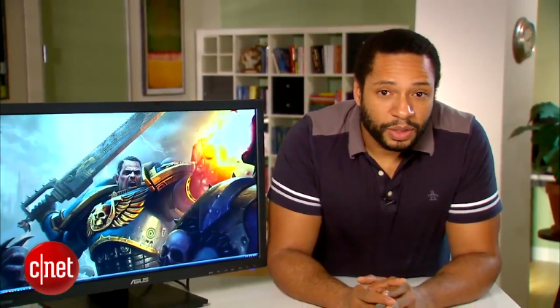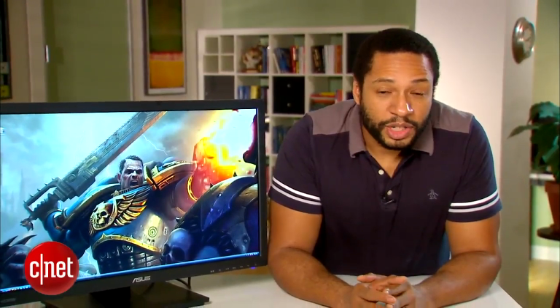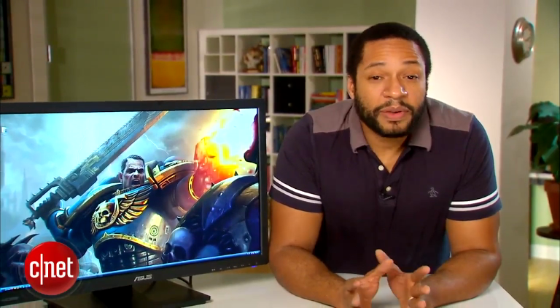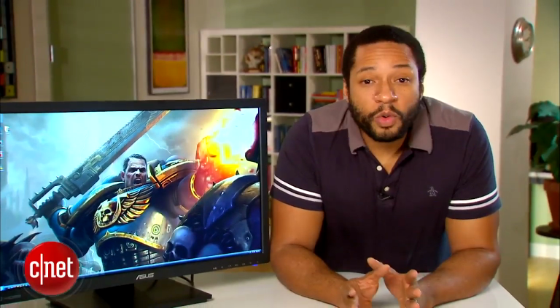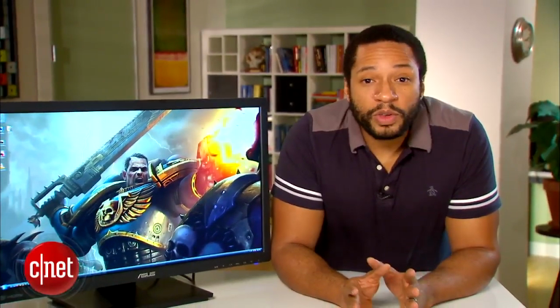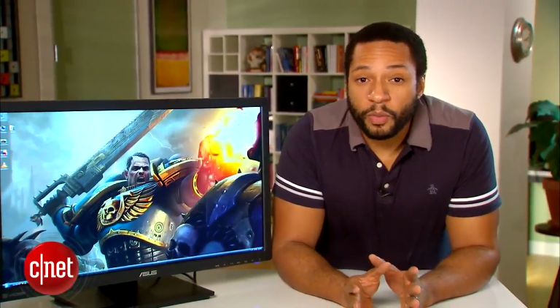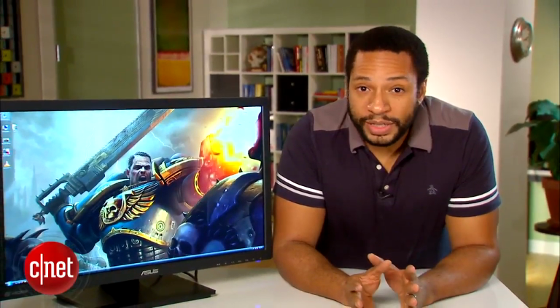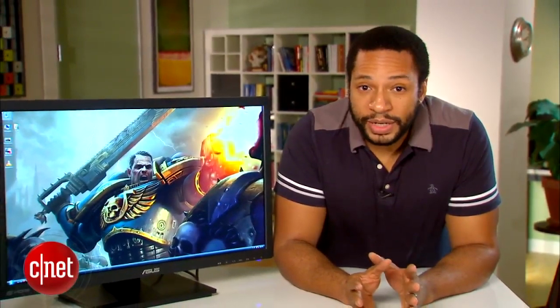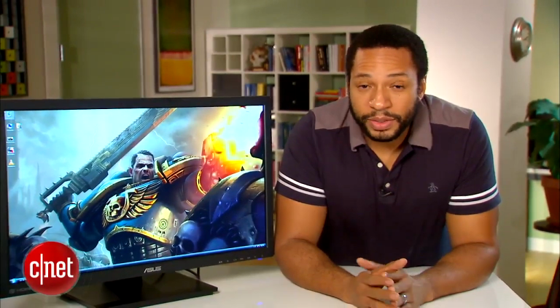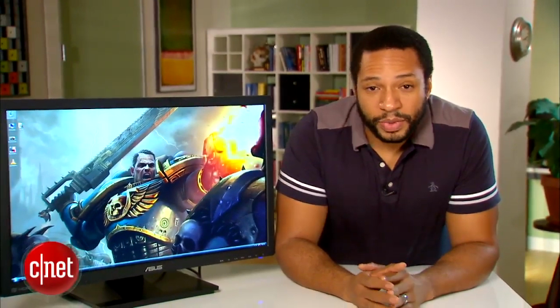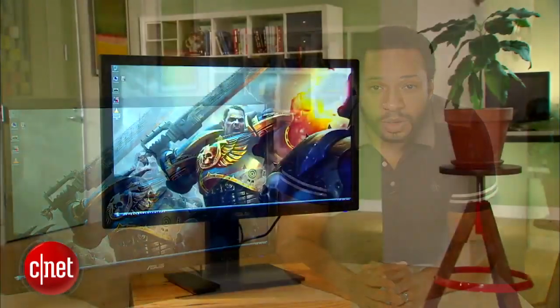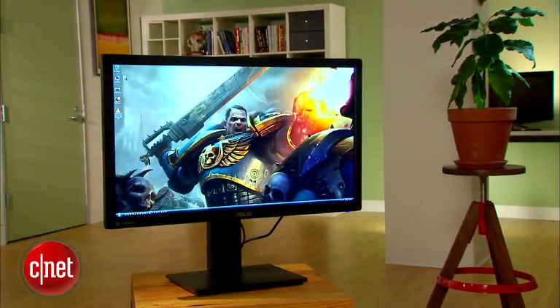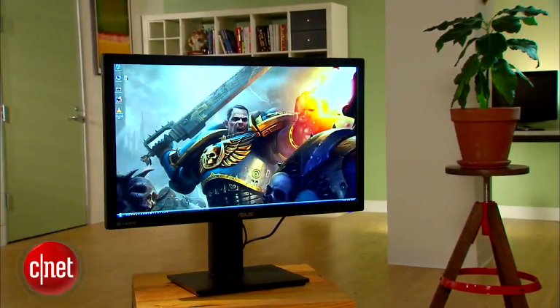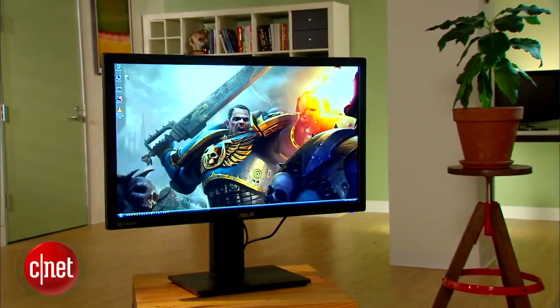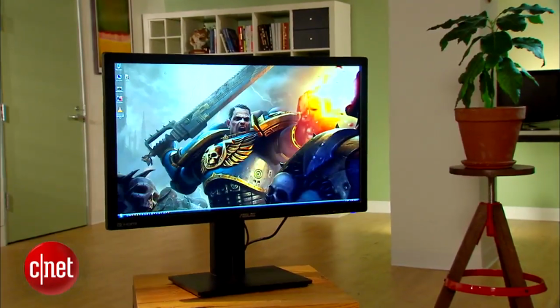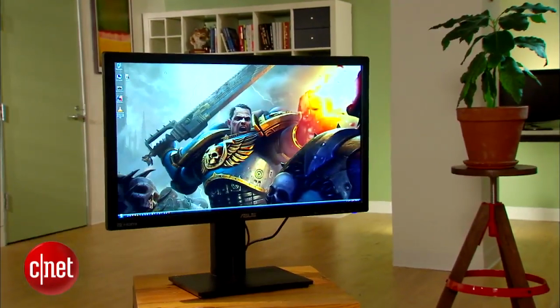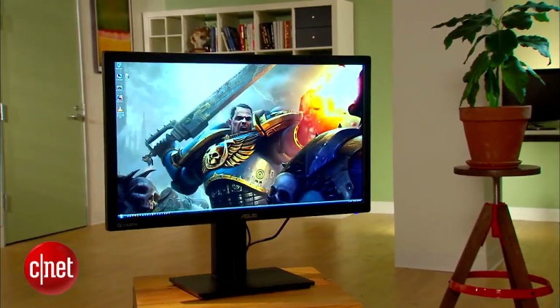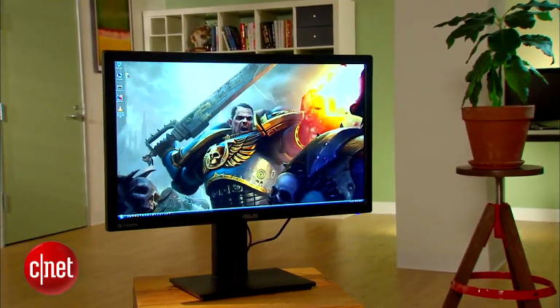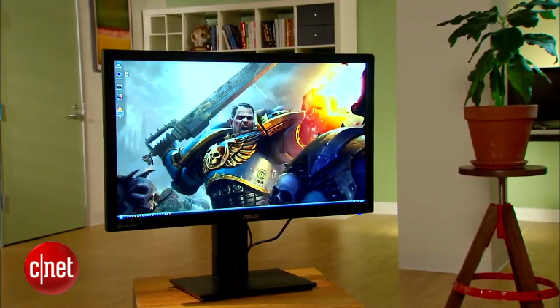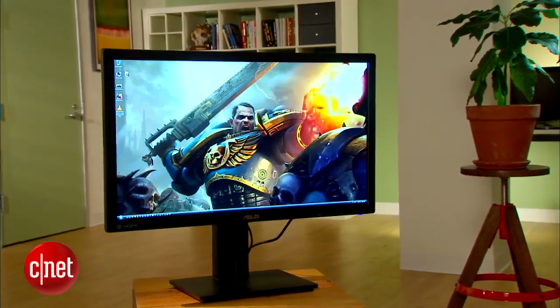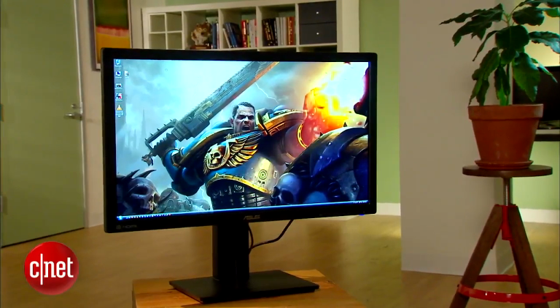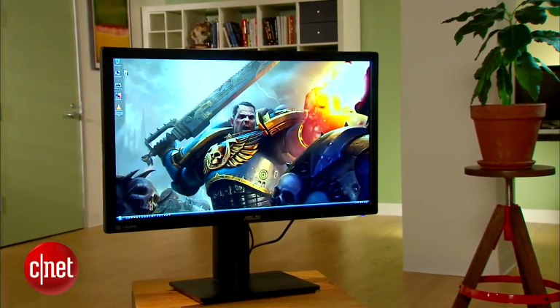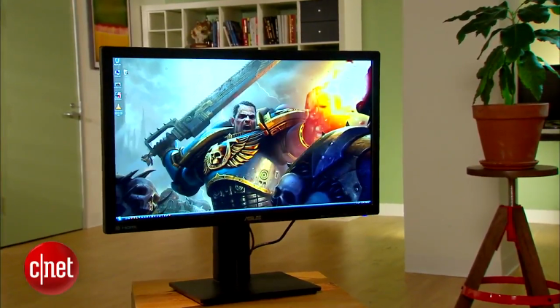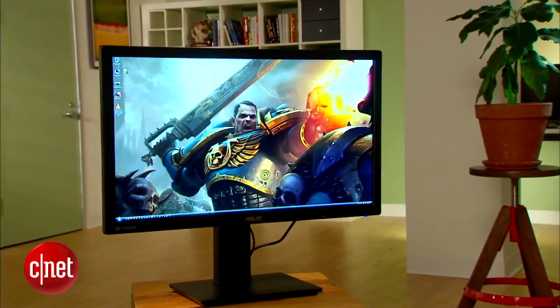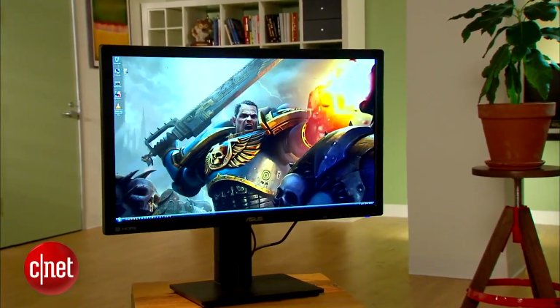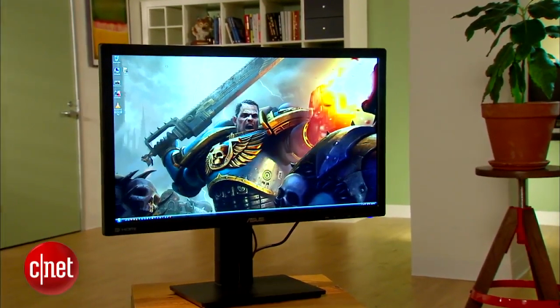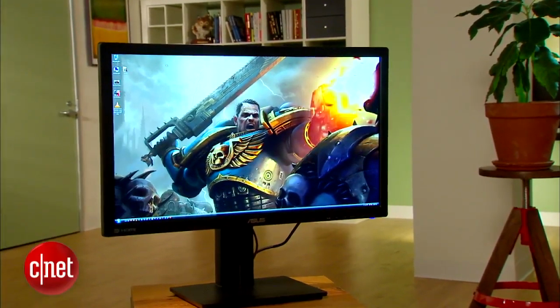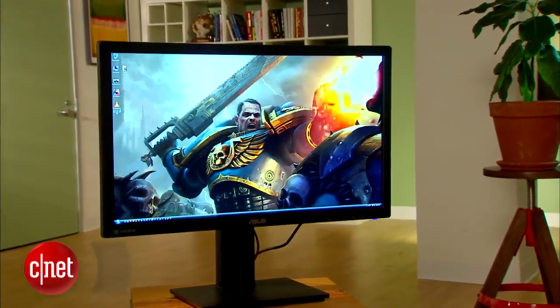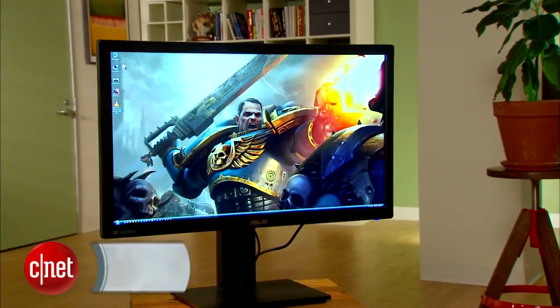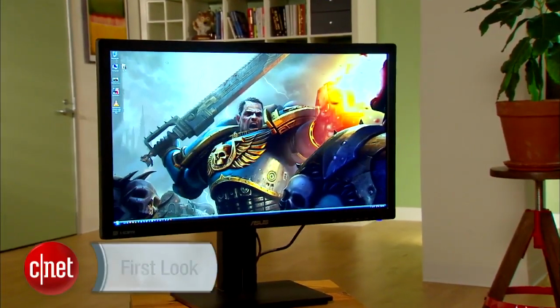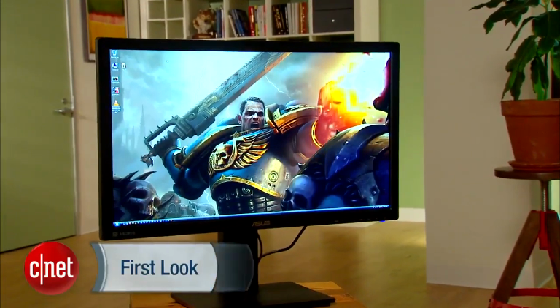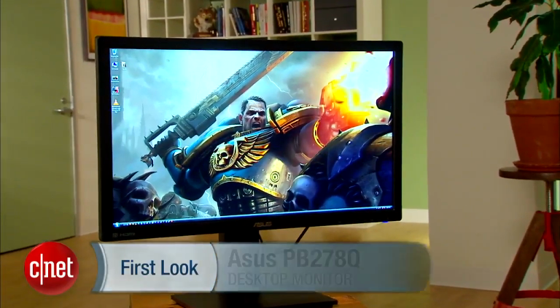Check out my full review for more details. Once again, I'm Eric Franklin, and this has been a first look at the ASUS PB278Q.